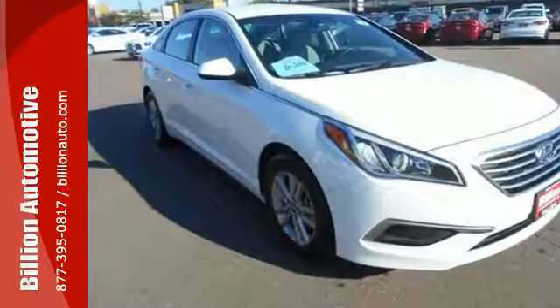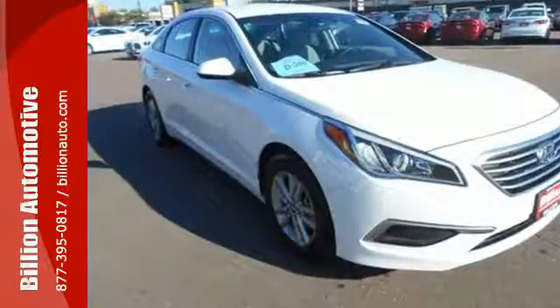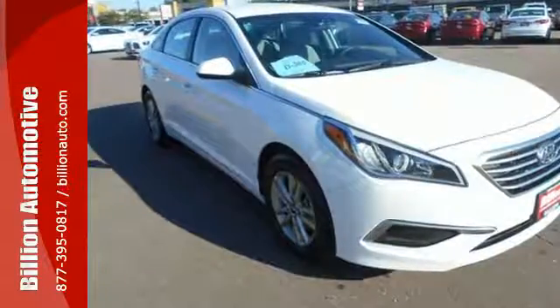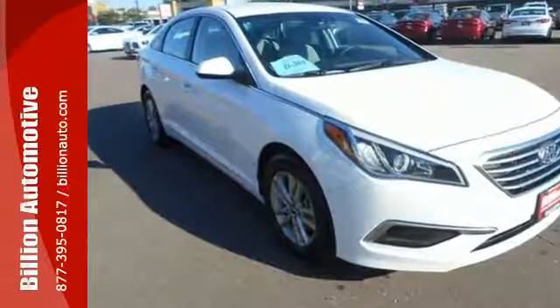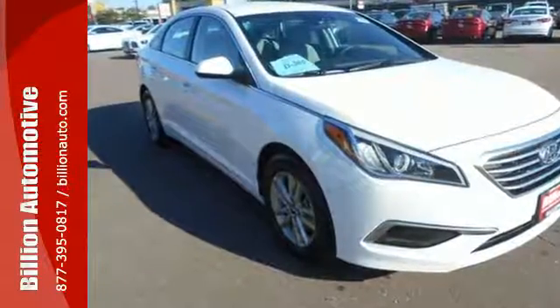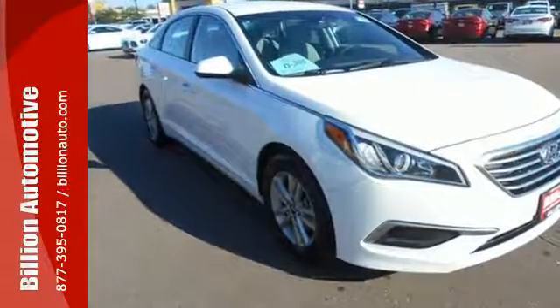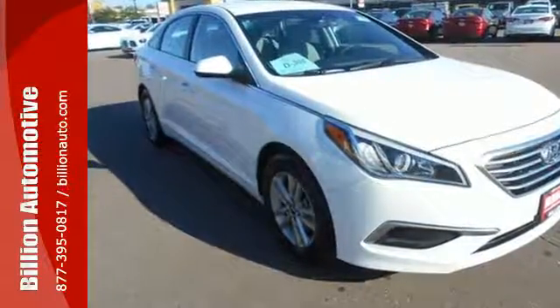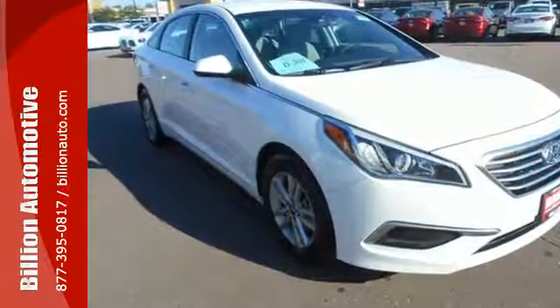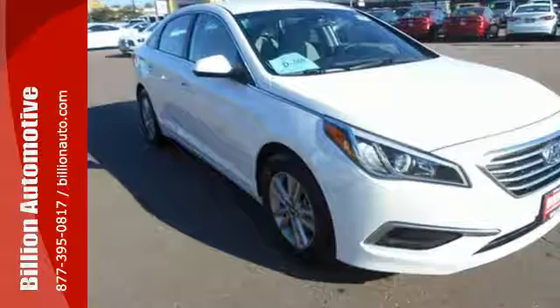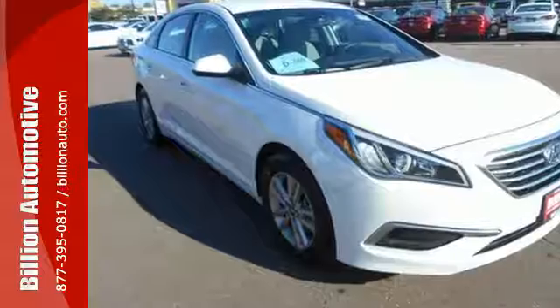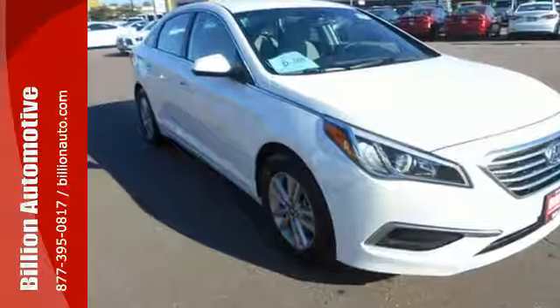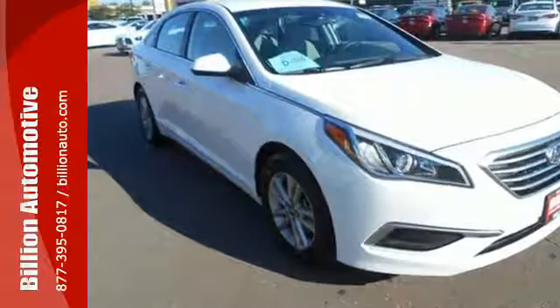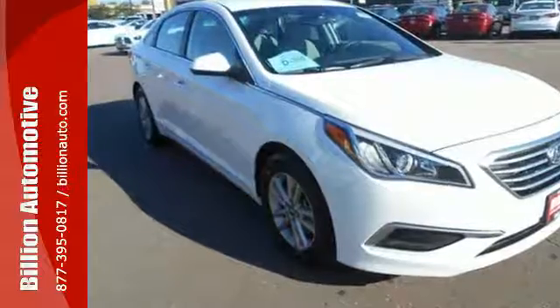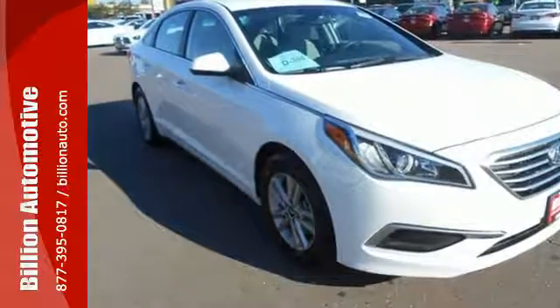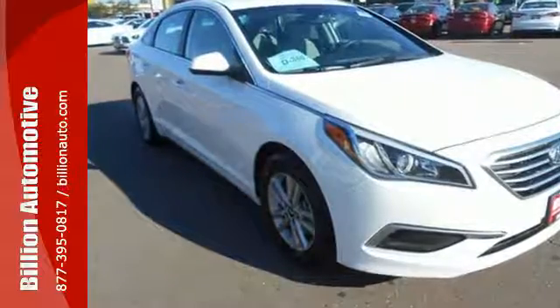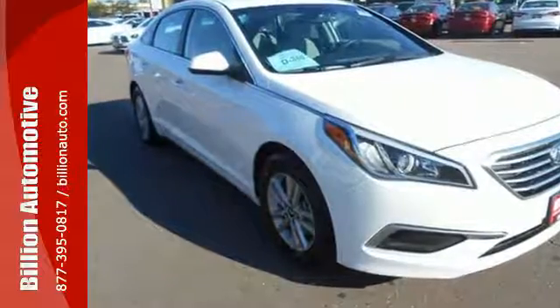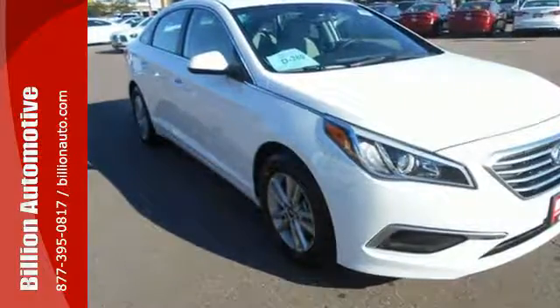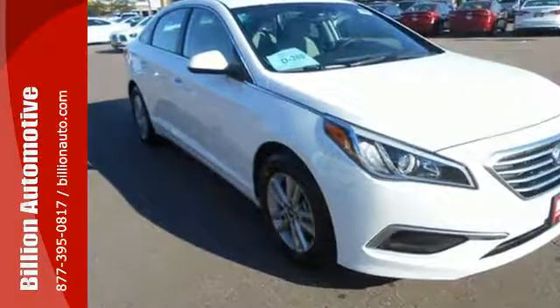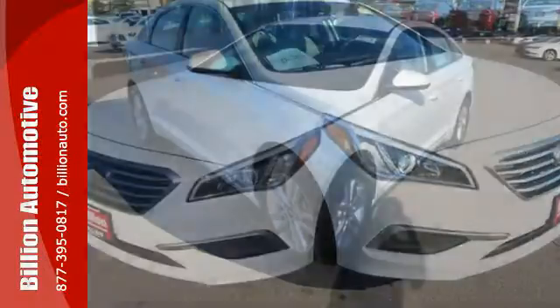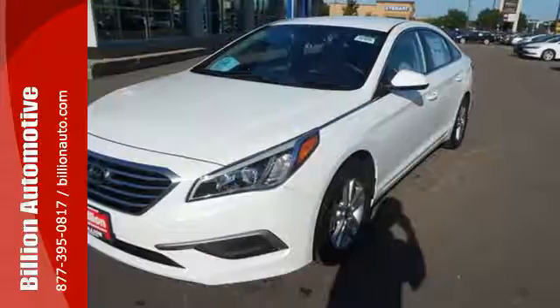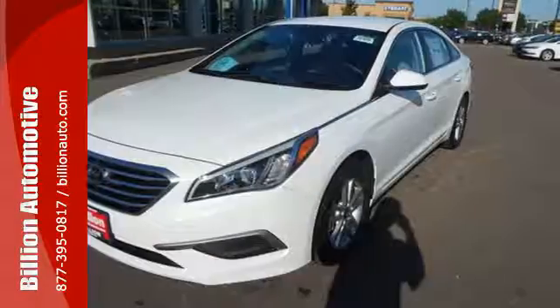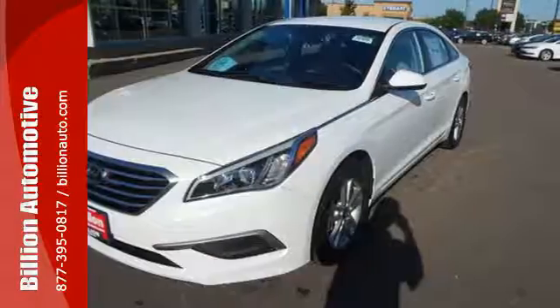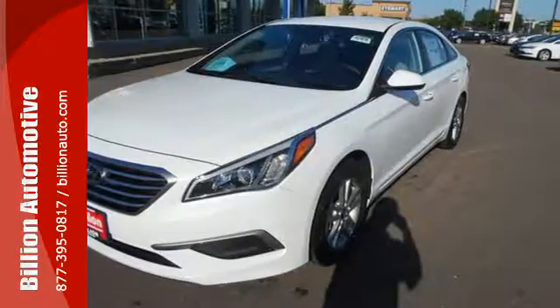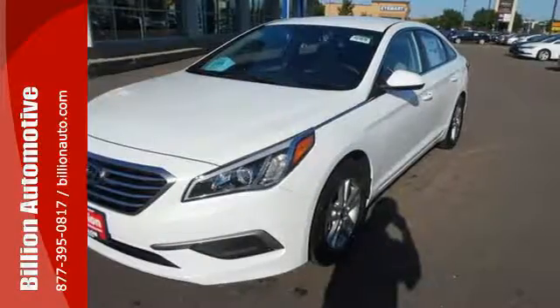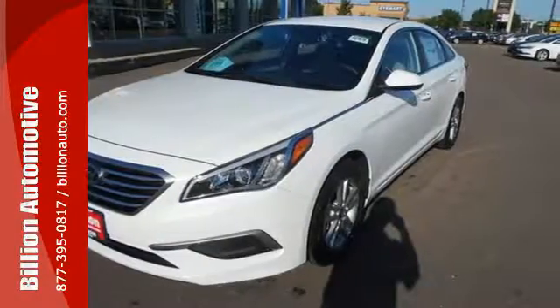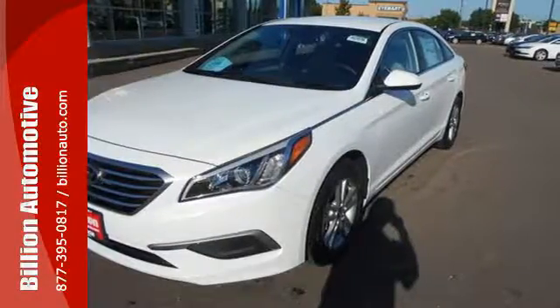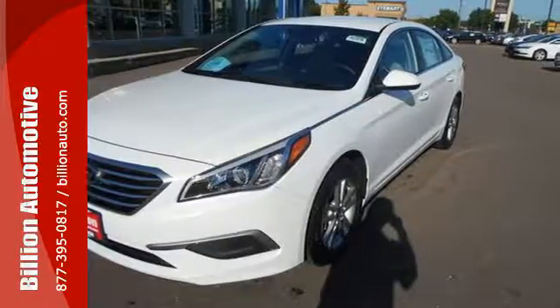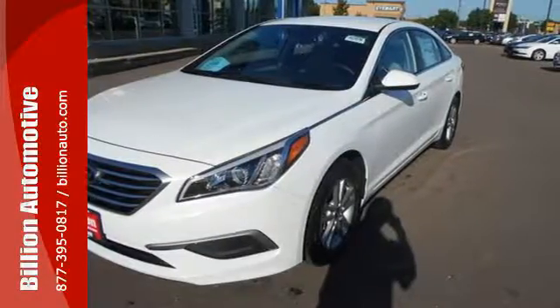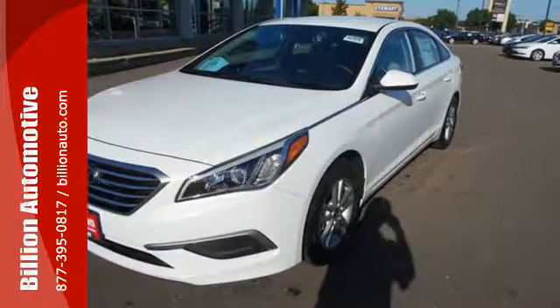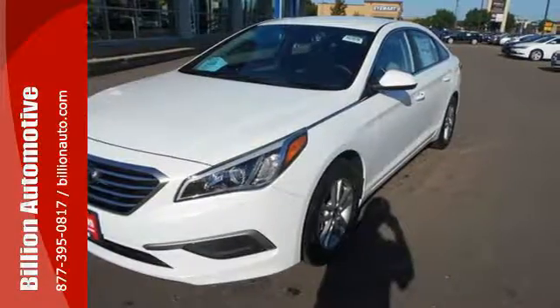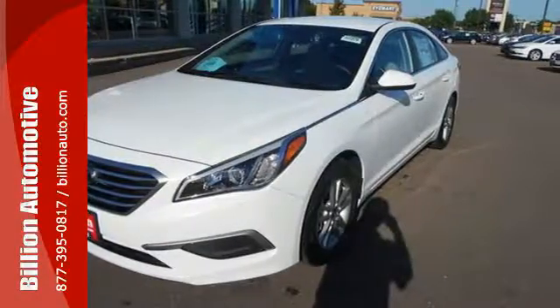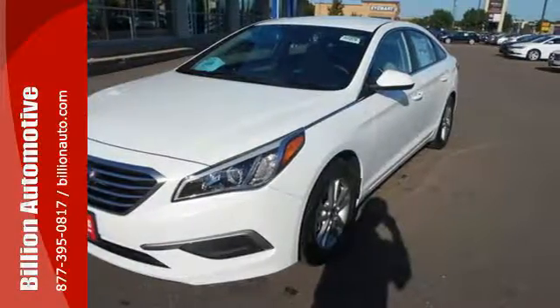When fascination becomes desire, you become a Hyundai Sonata driver. Come in for a test drive today.